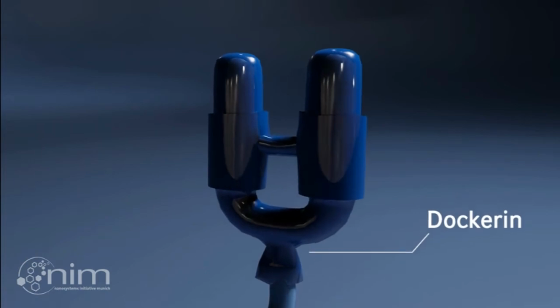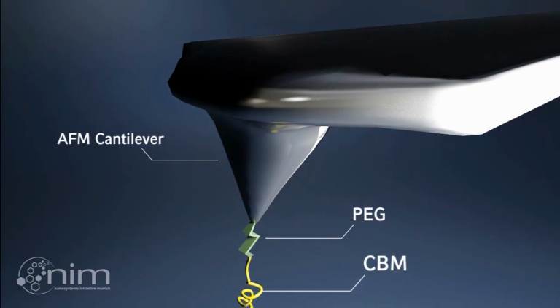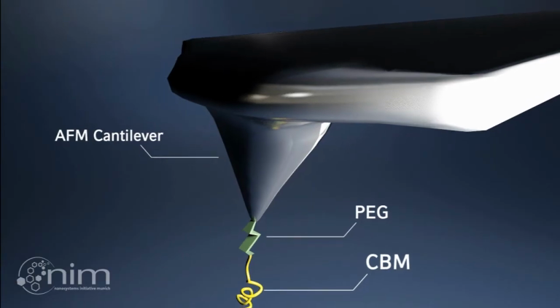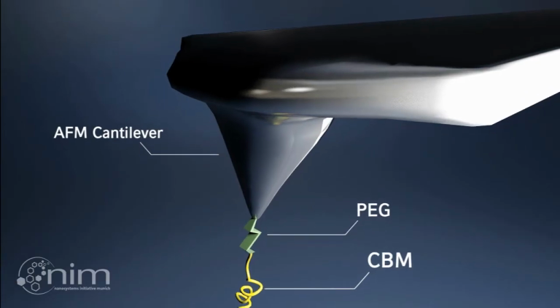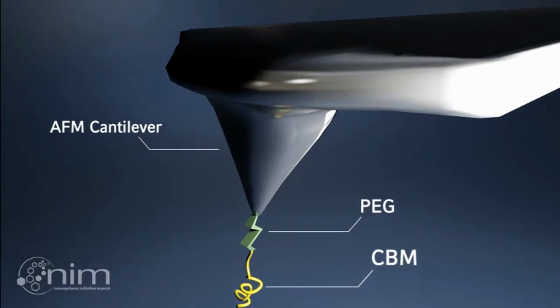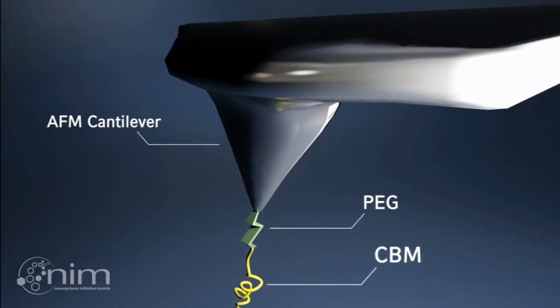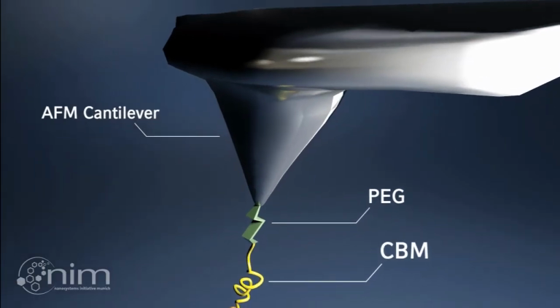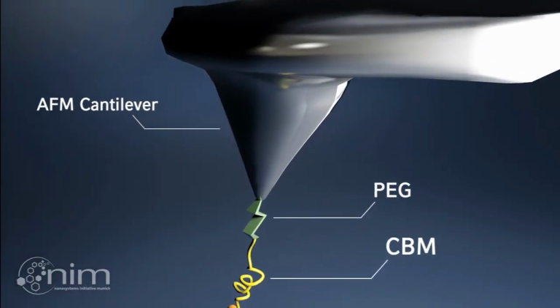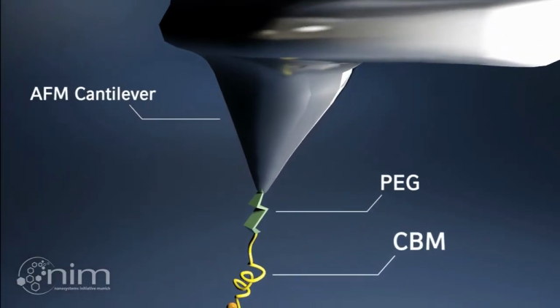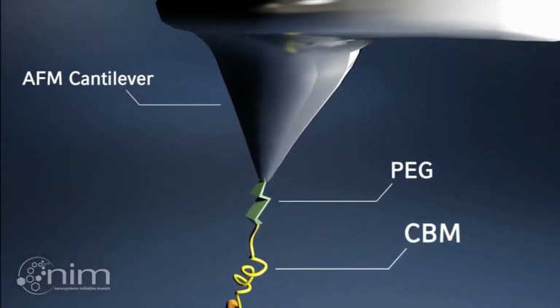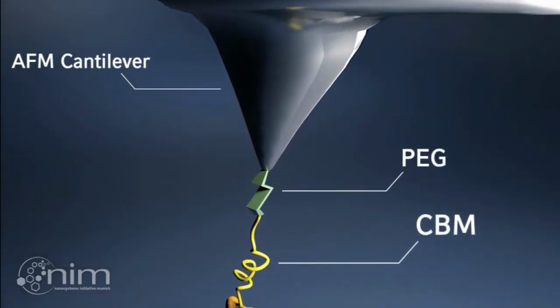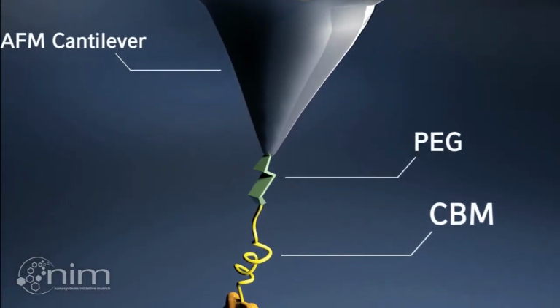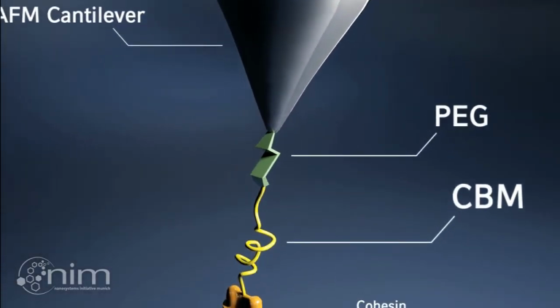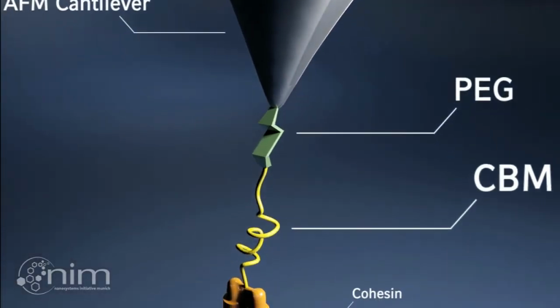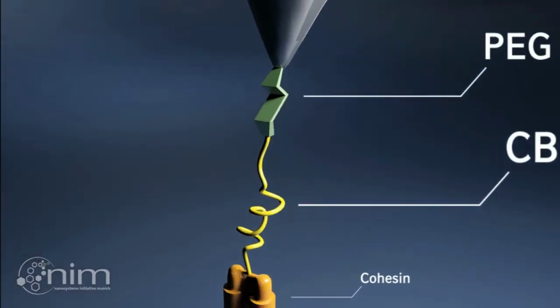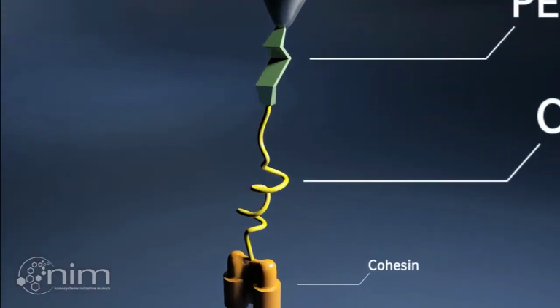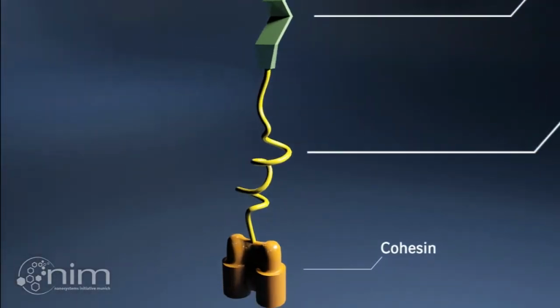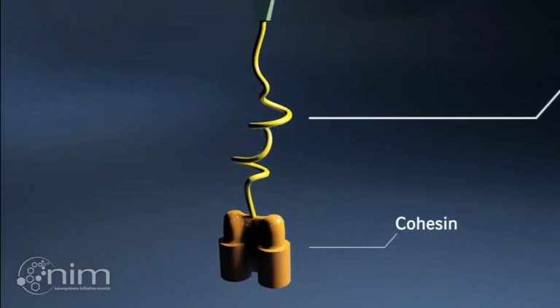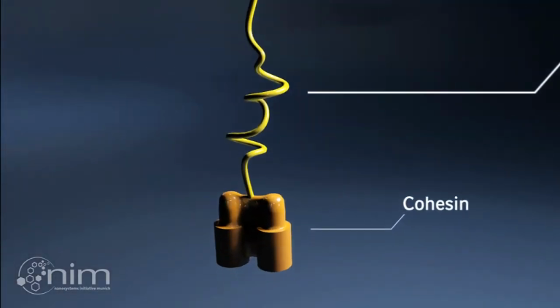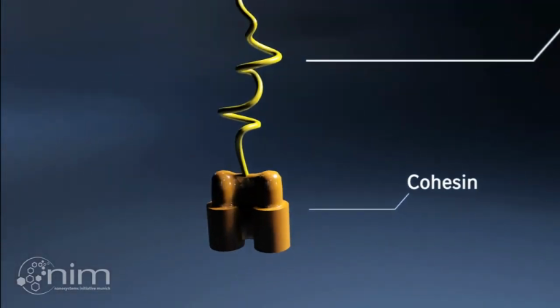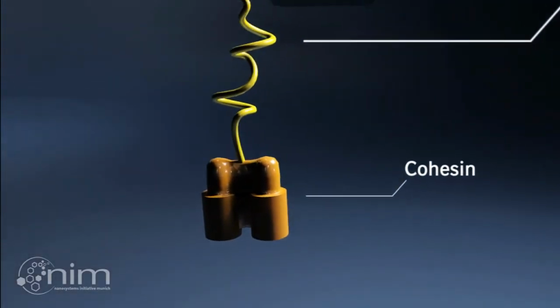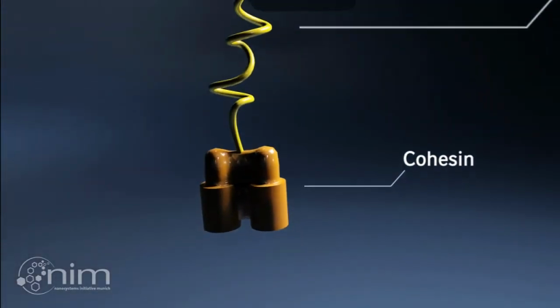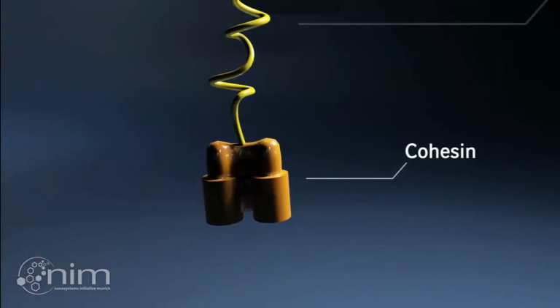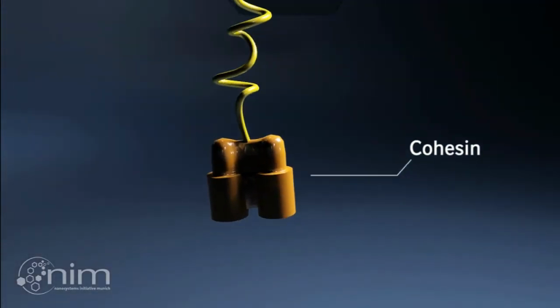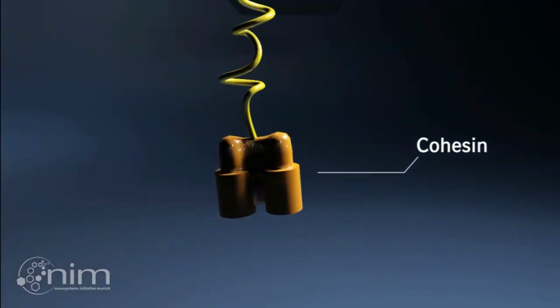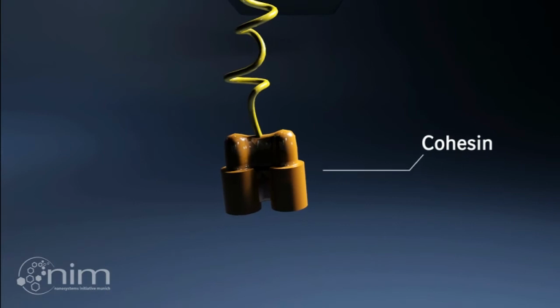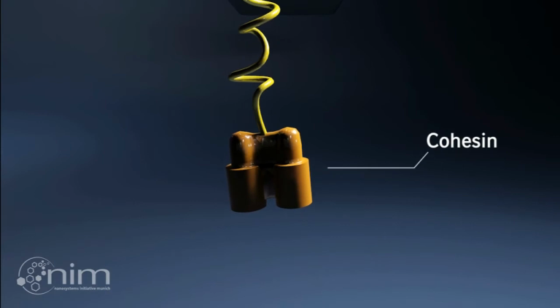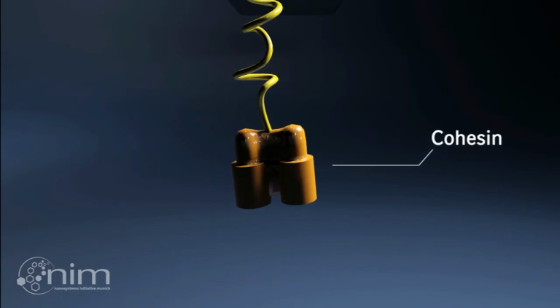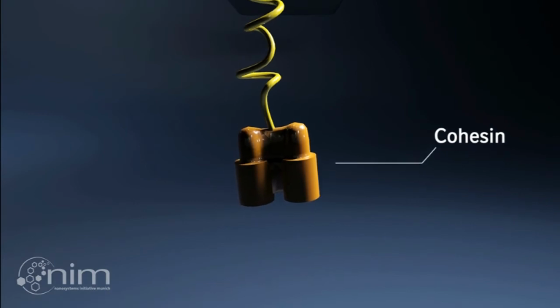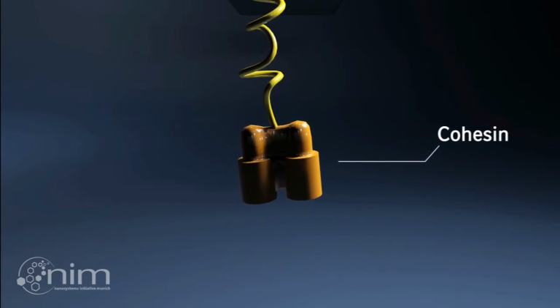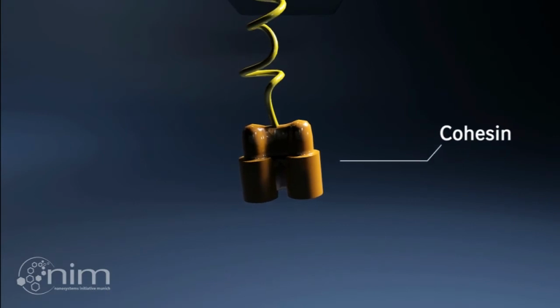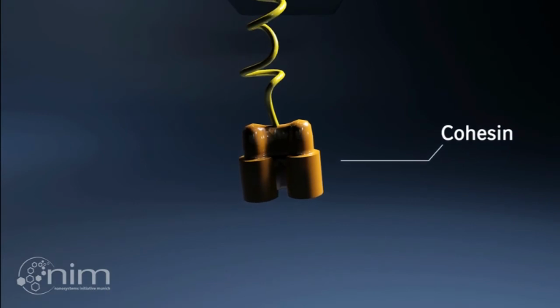Similarly, an AFM cantilever tip is modified with the dockerin's binding partner called cohesin.